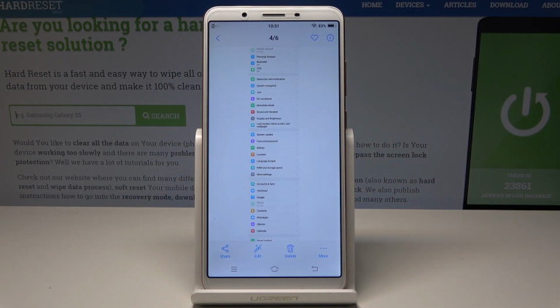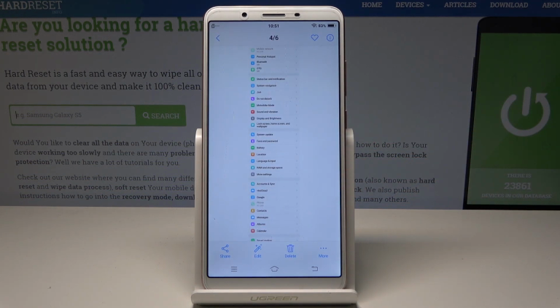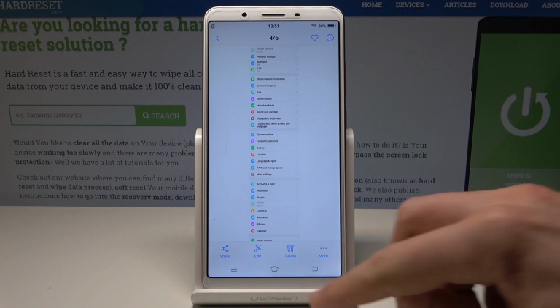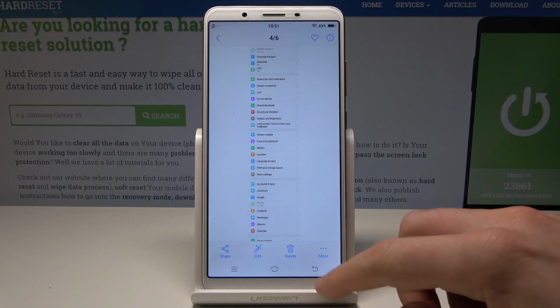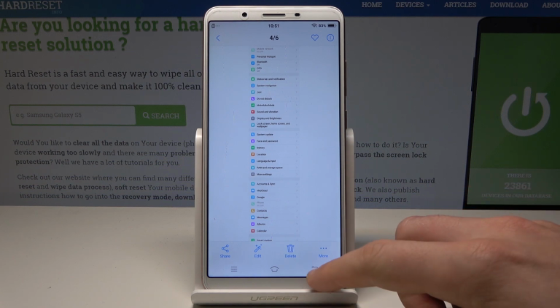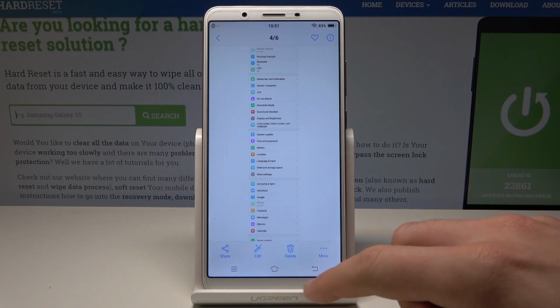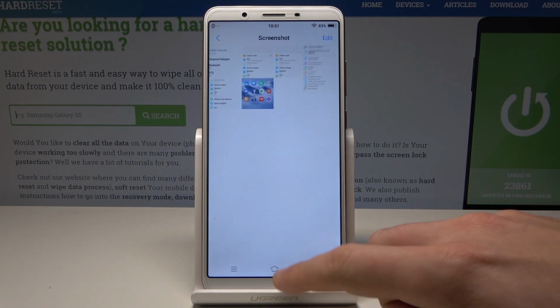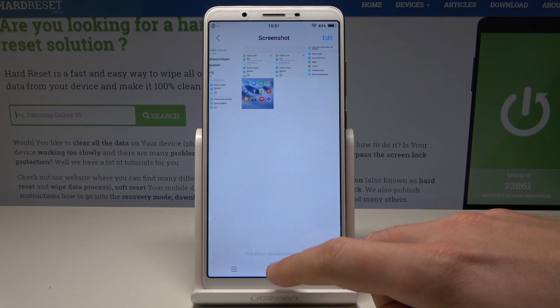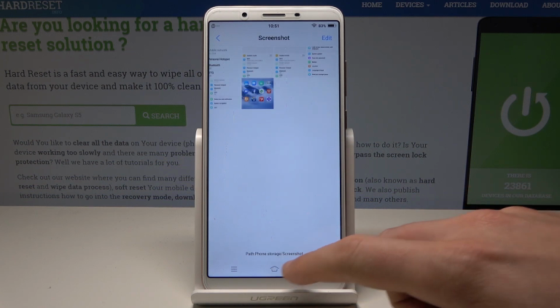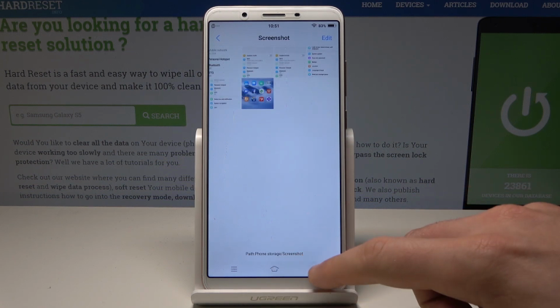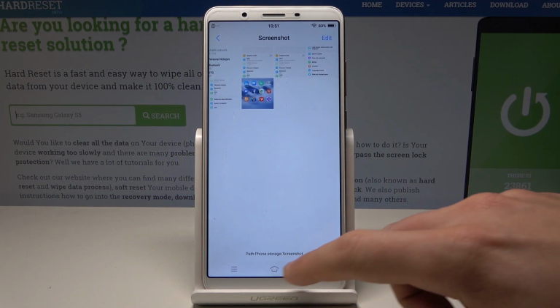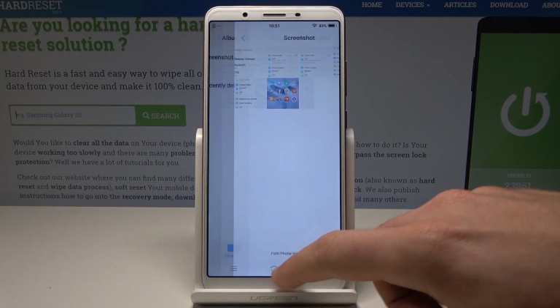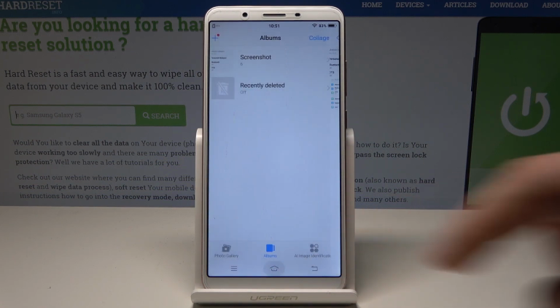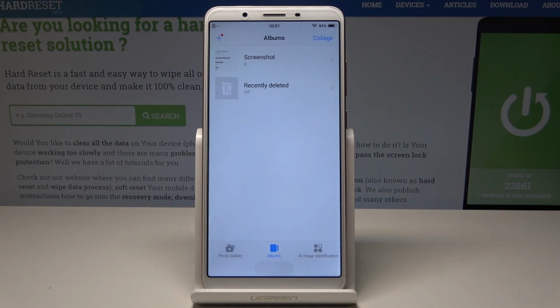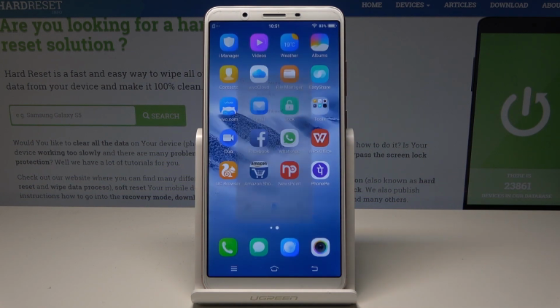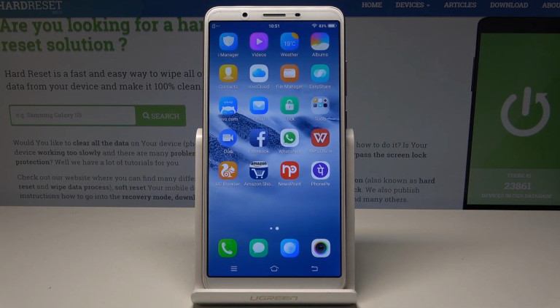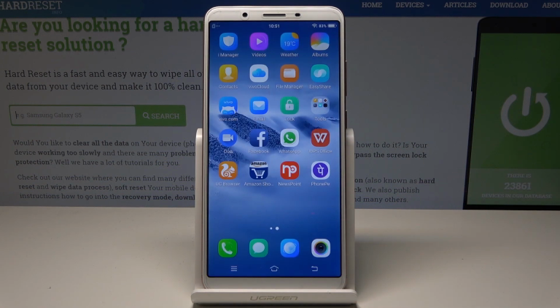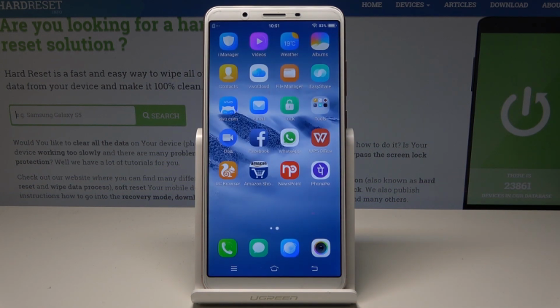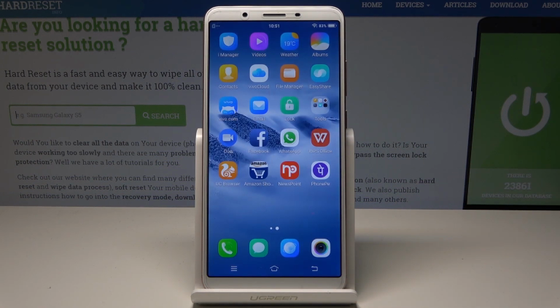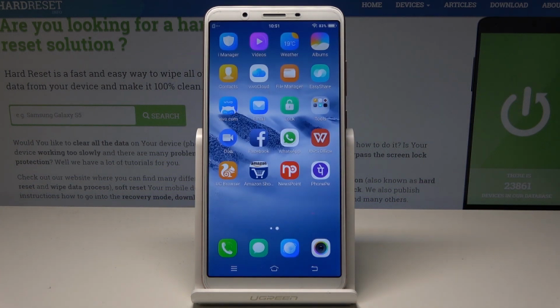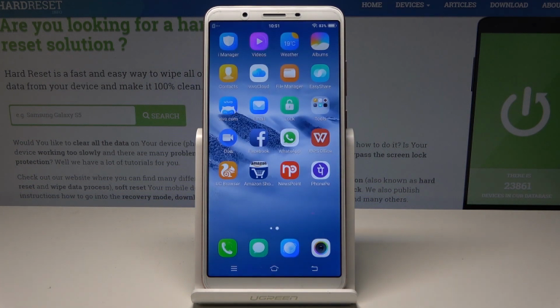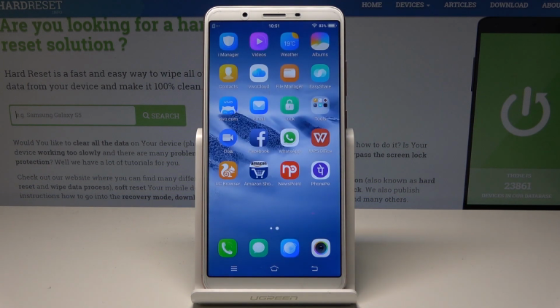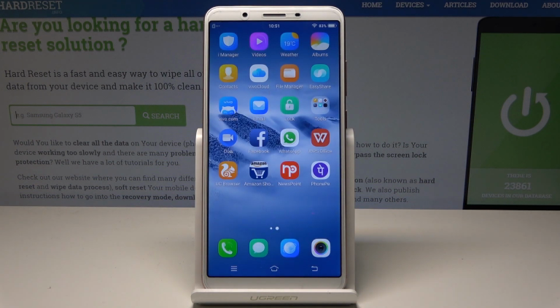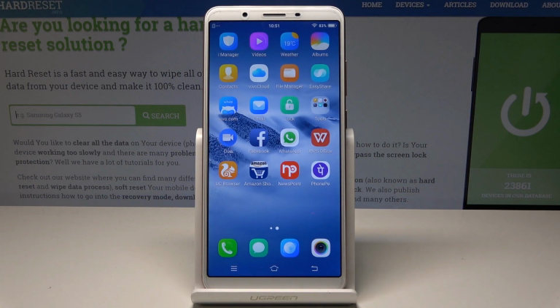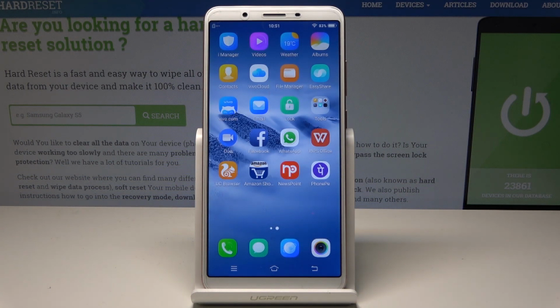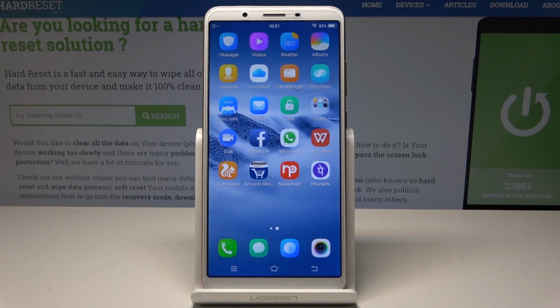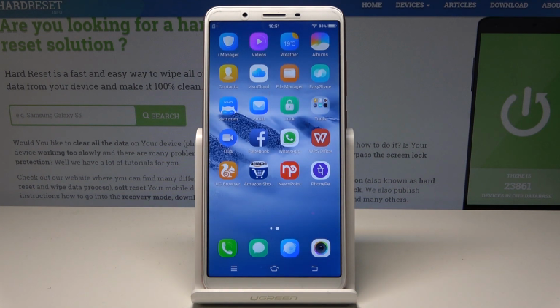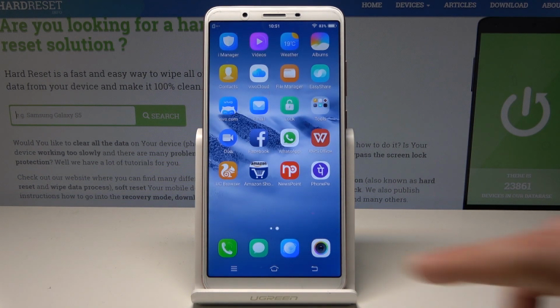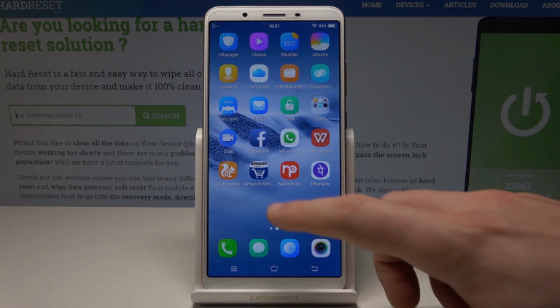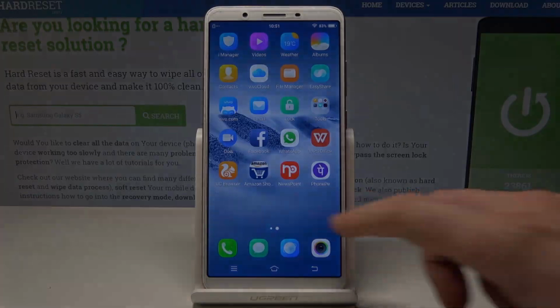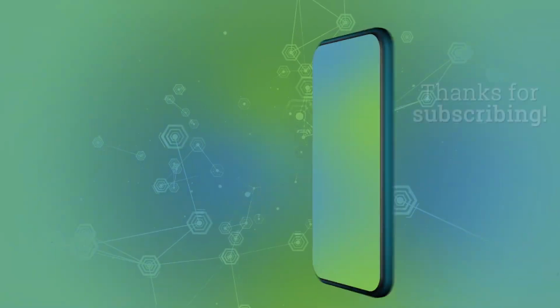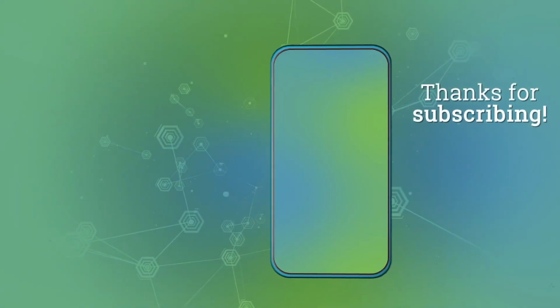That's it. Everything went well. Thank you for watching. Please subscribe to our channel and leave a thumbs up under the video.